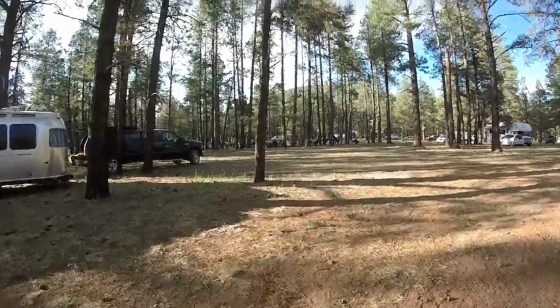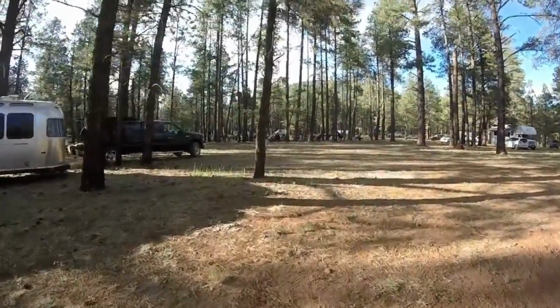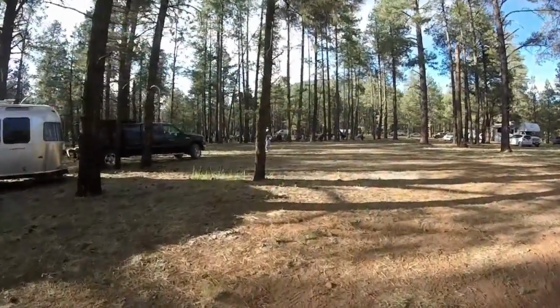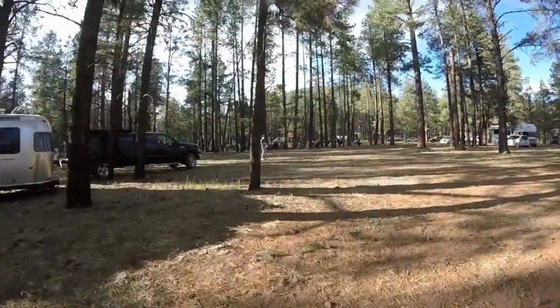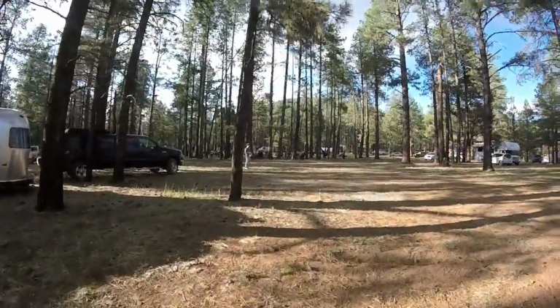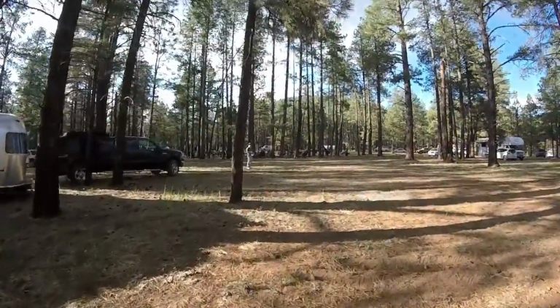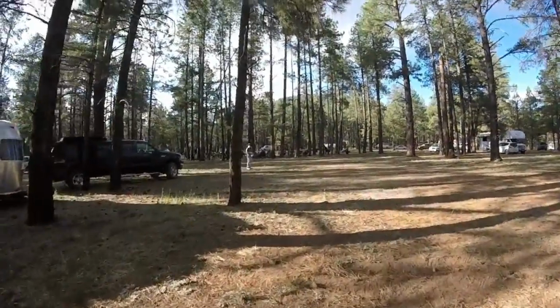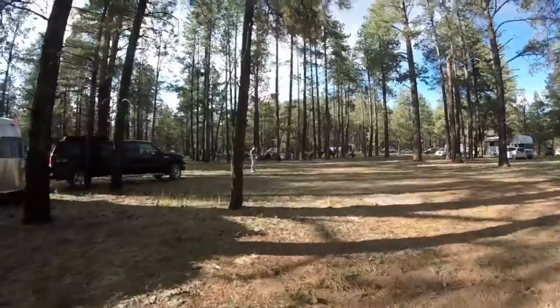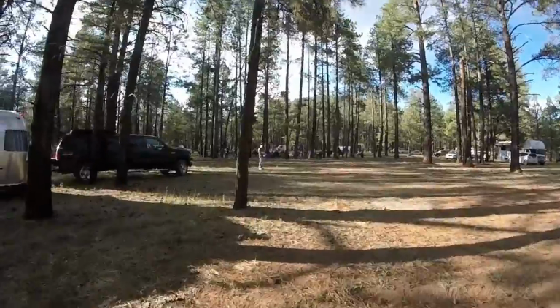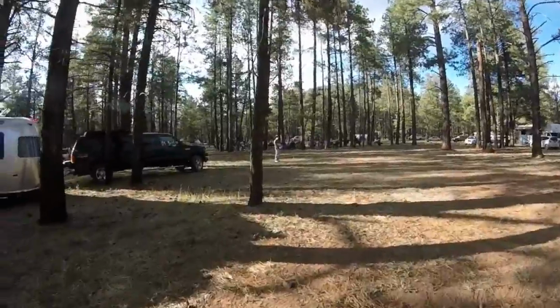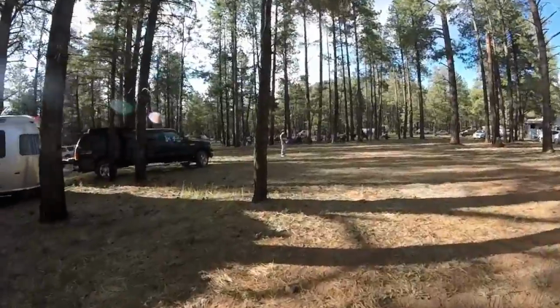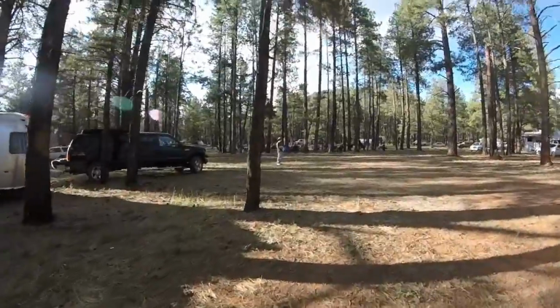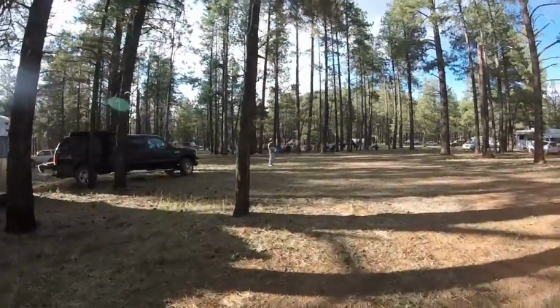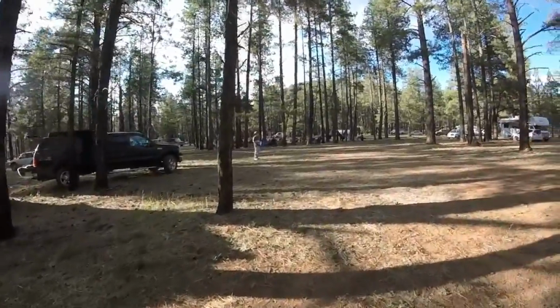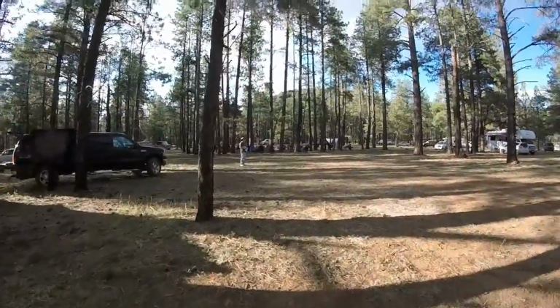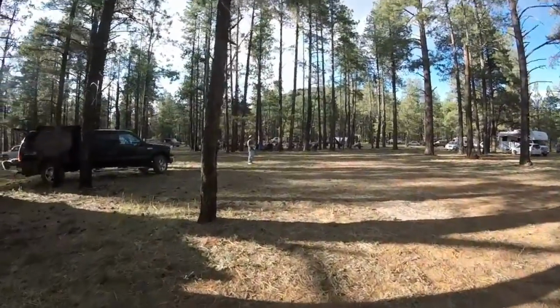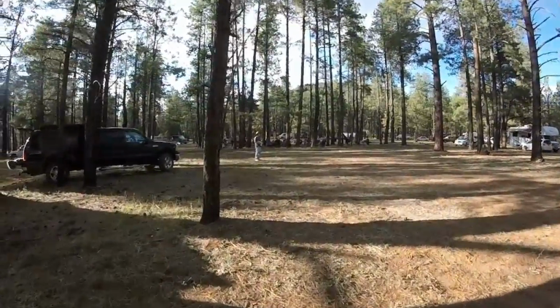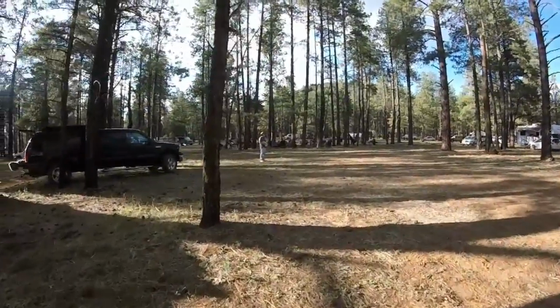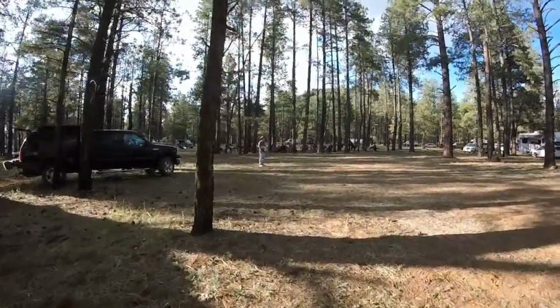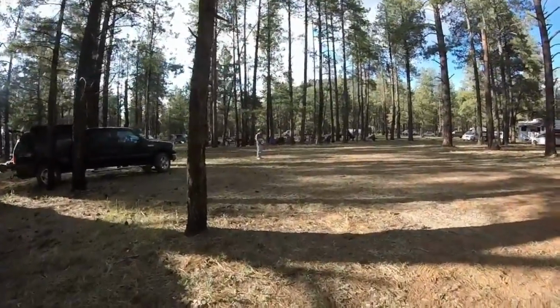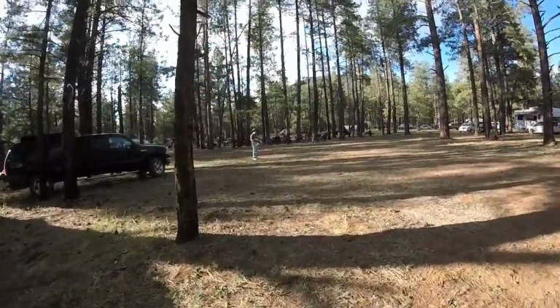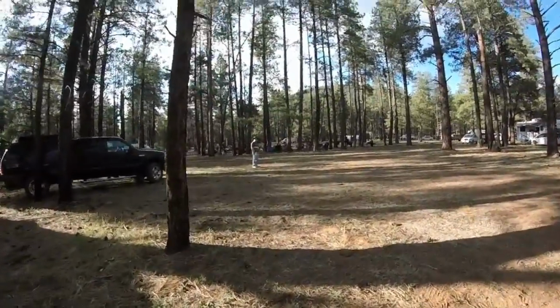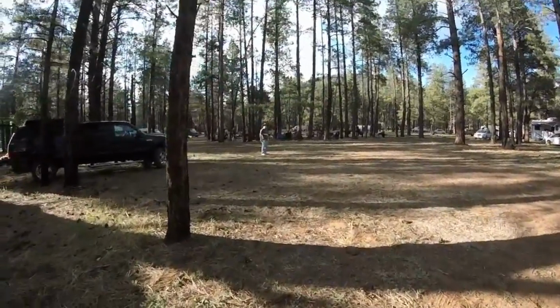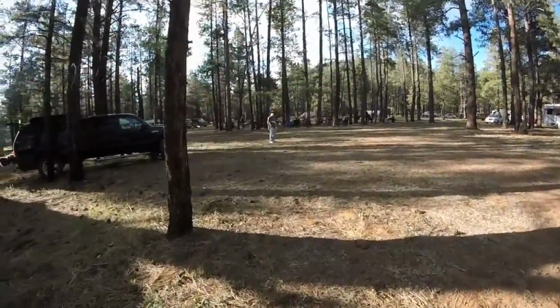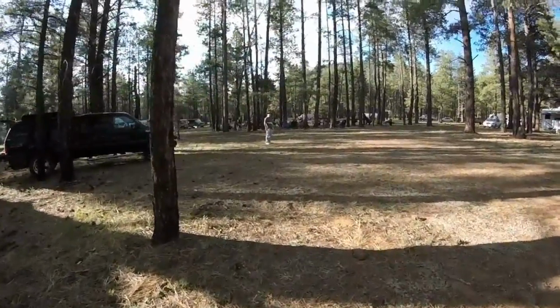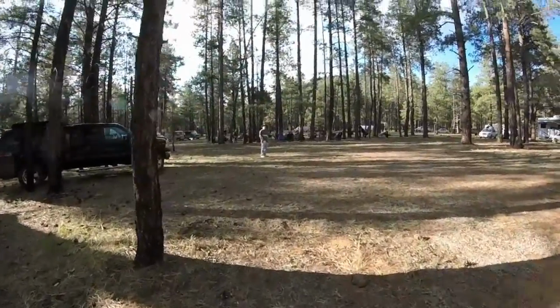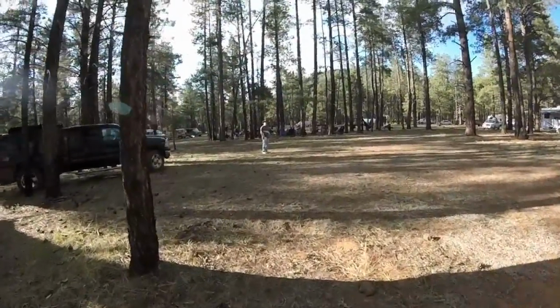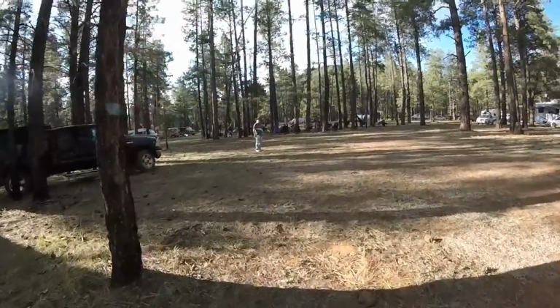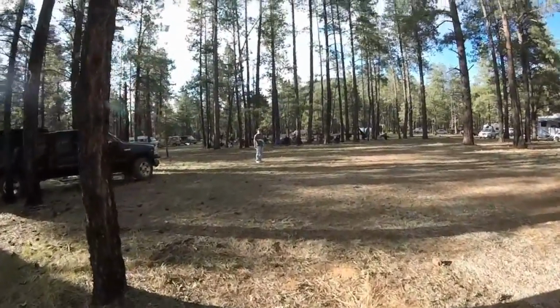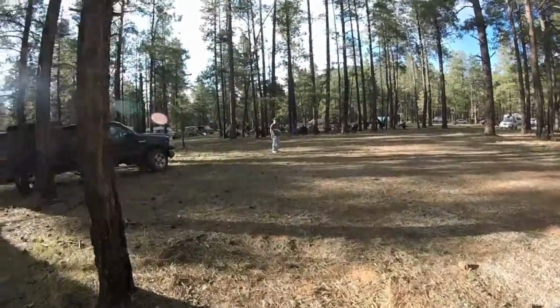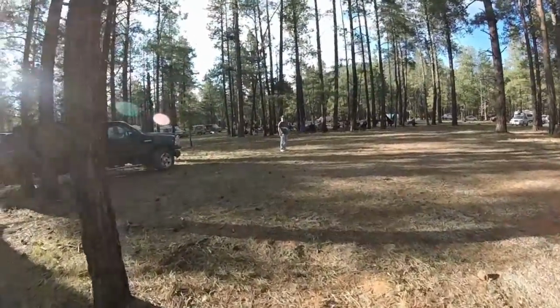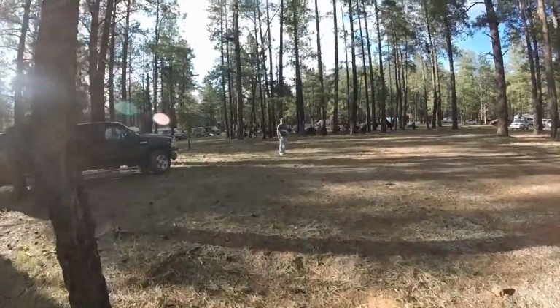I think we've got about 100 vehicles here, at least 100 people or more. They're all scattered all over the place in the forest — it's pretty cool.